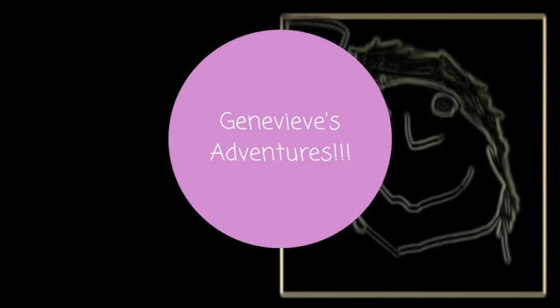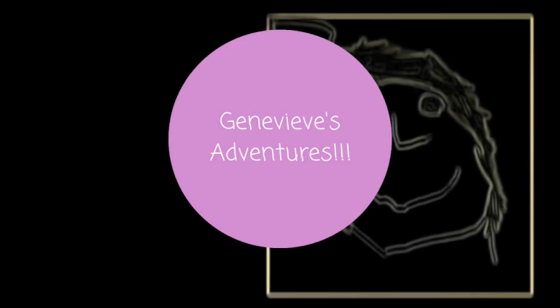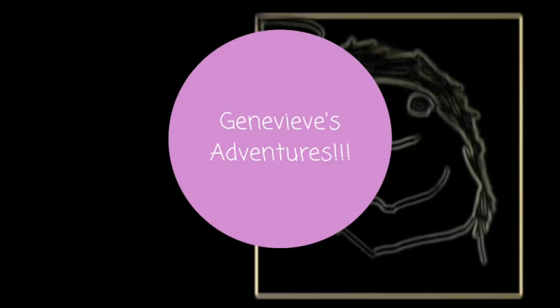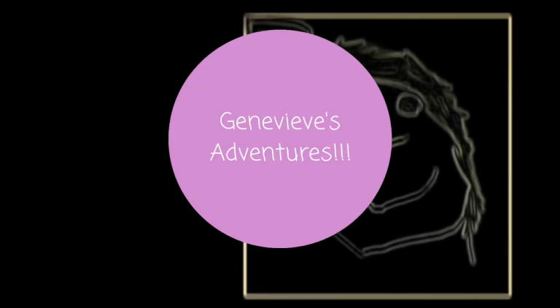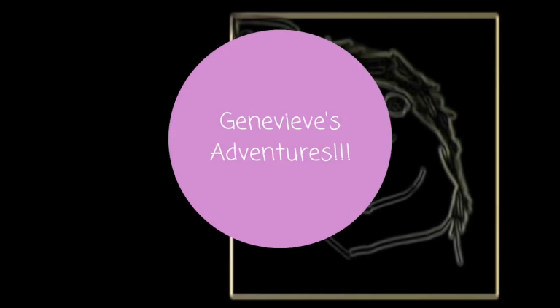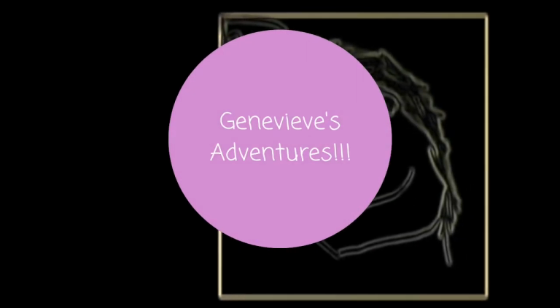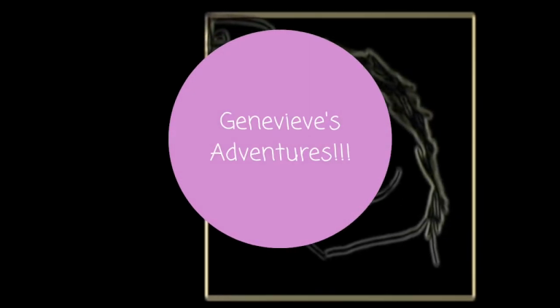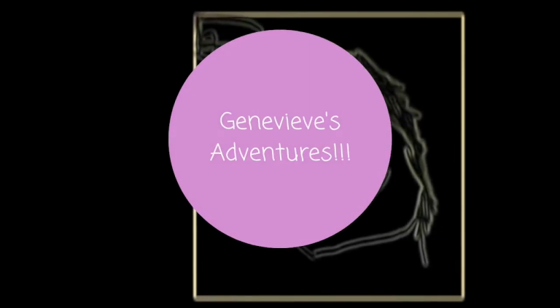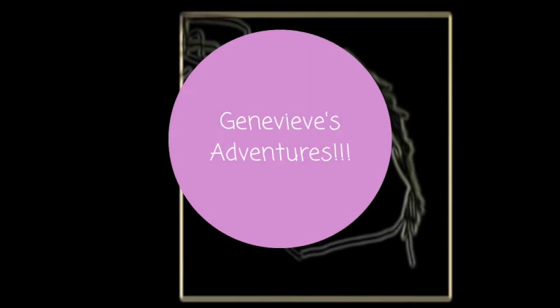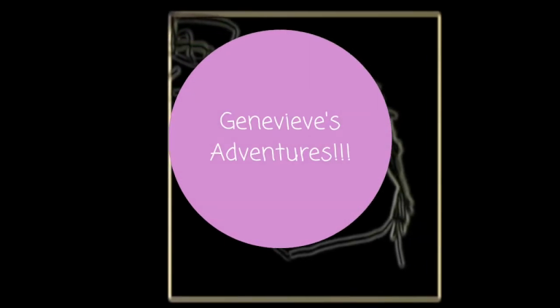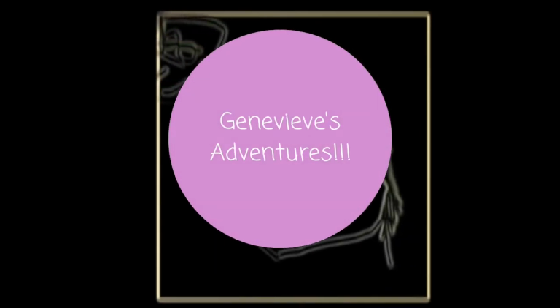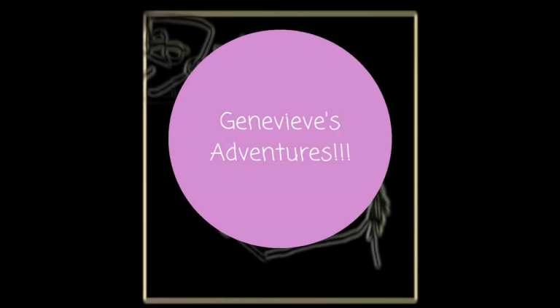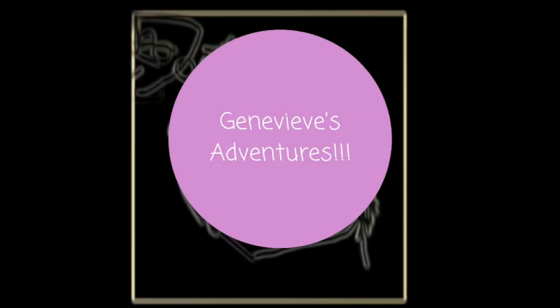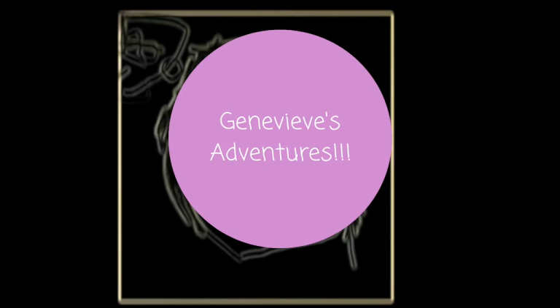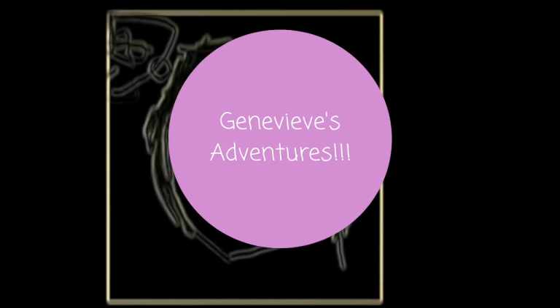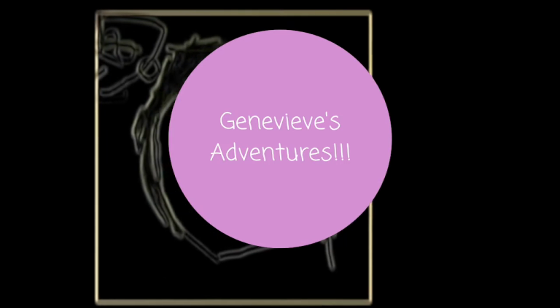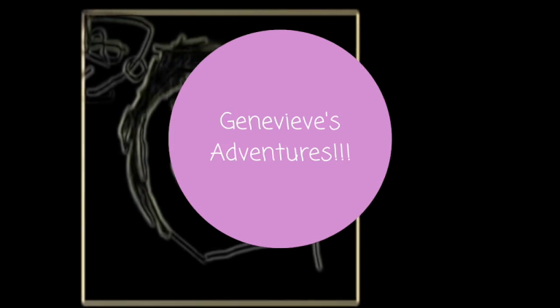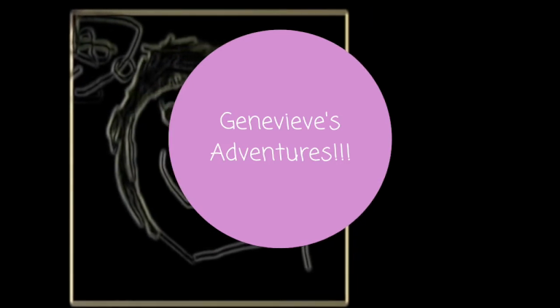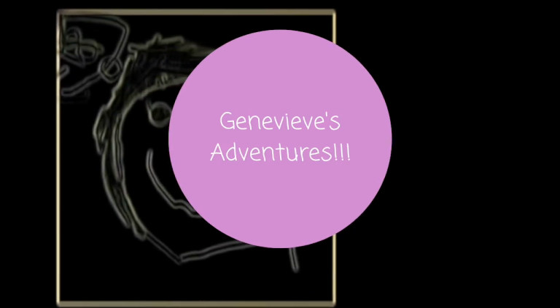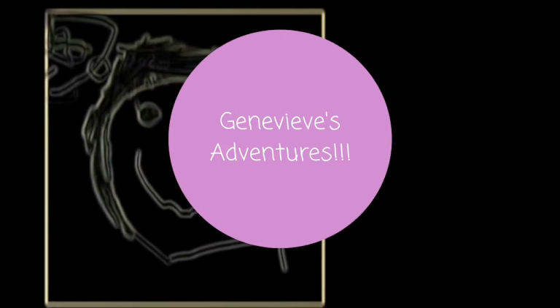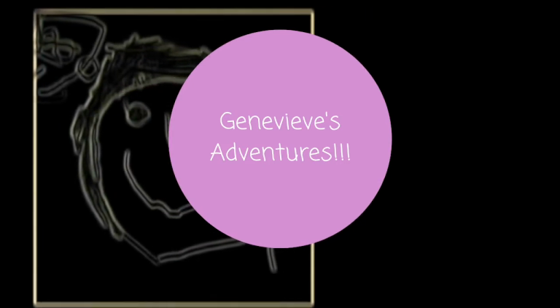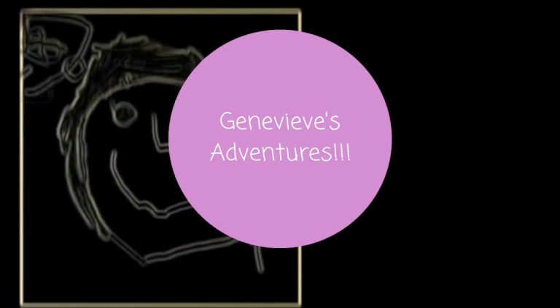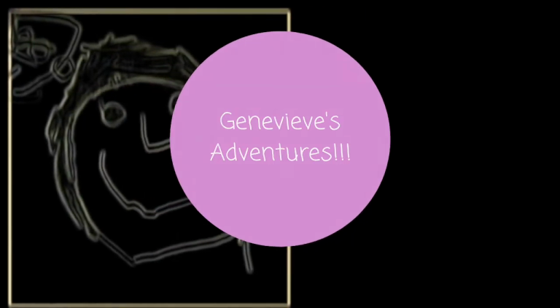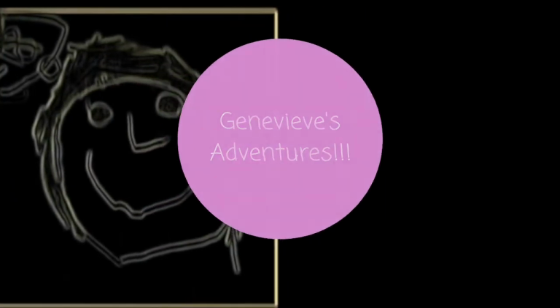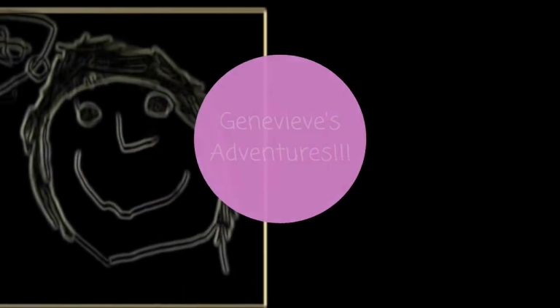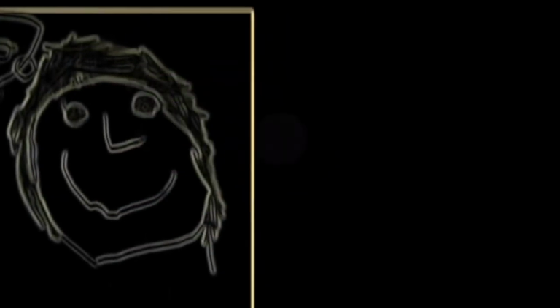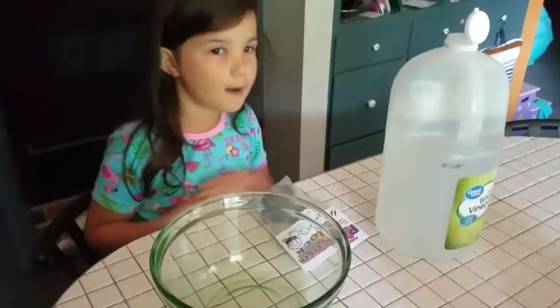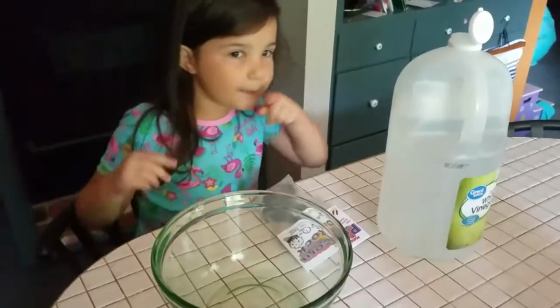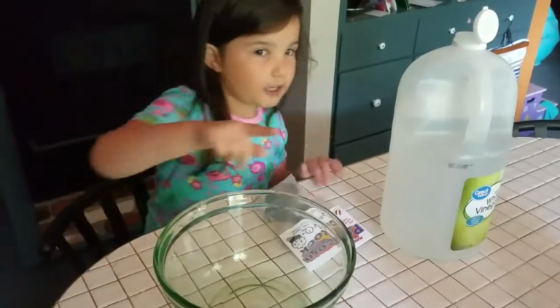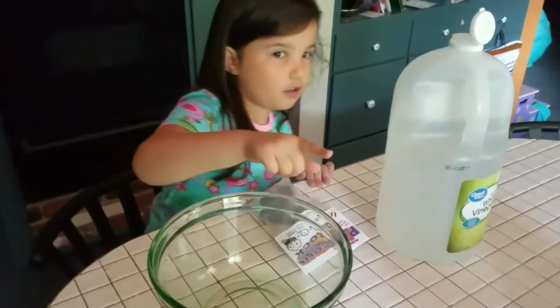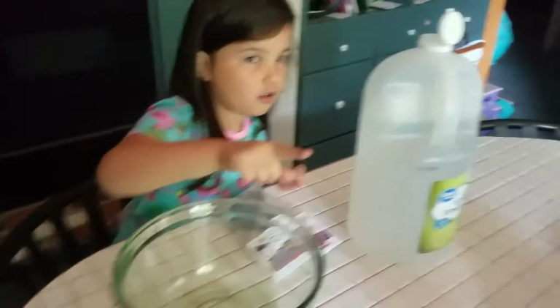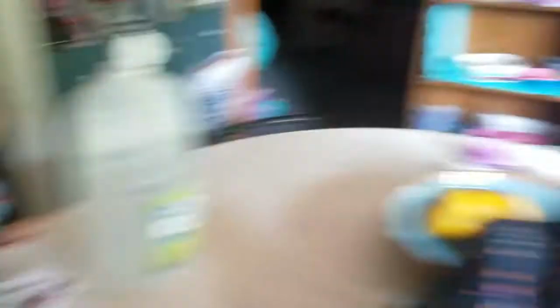Genevieve's adventures! Ouch! Popcorn rock and a crystal. Hummingbird!